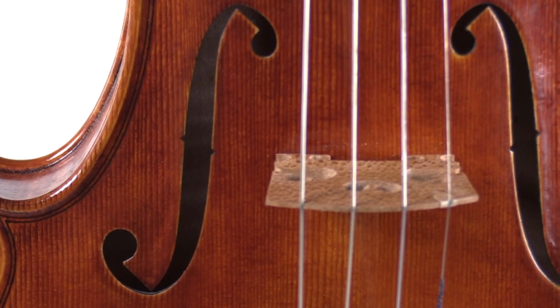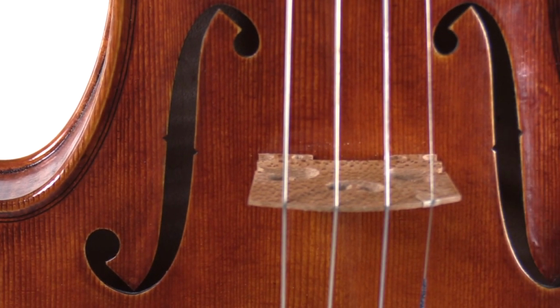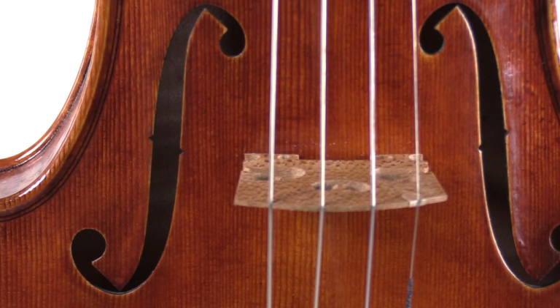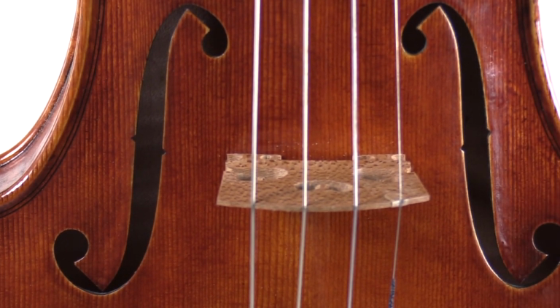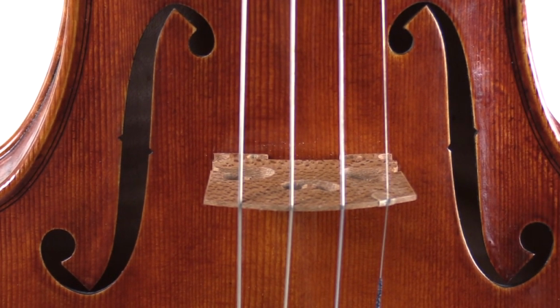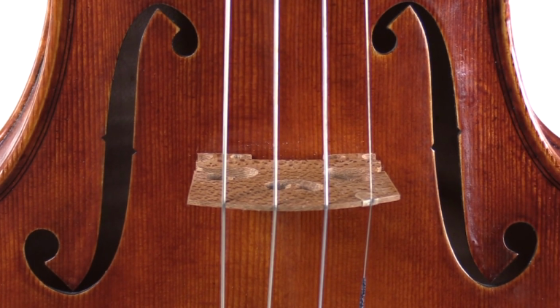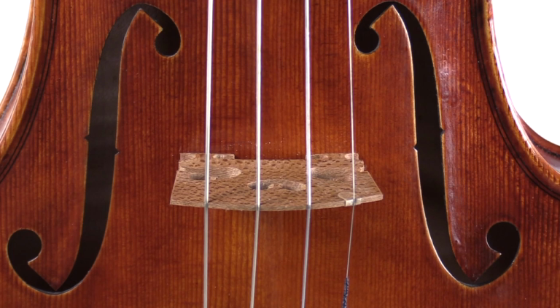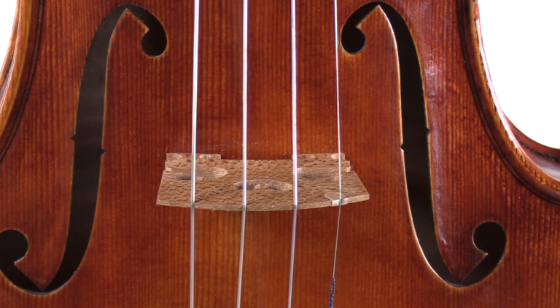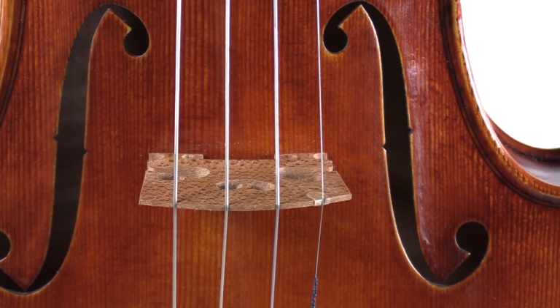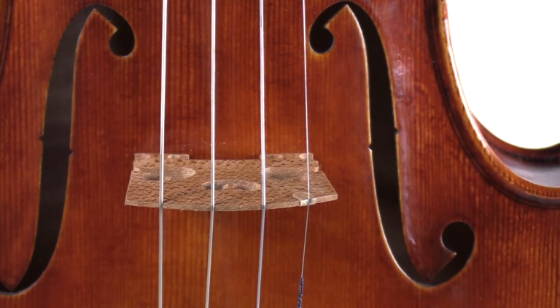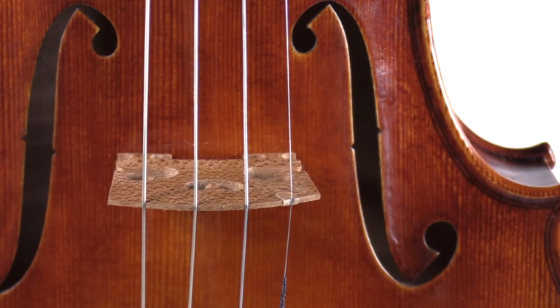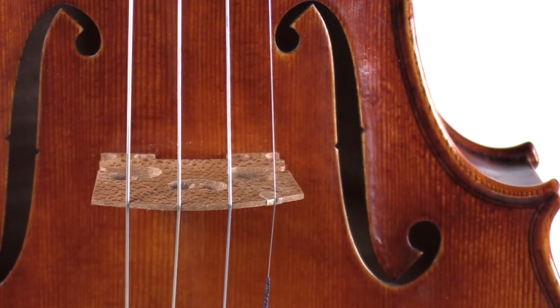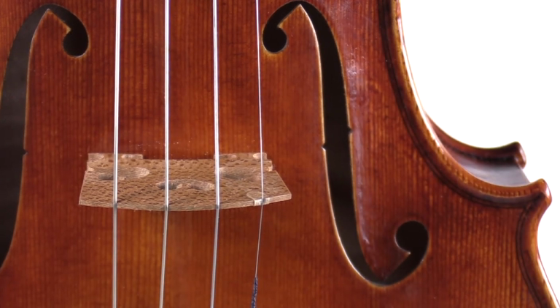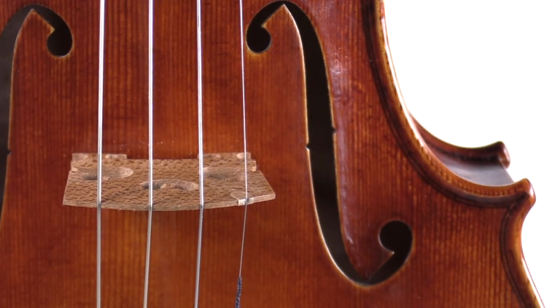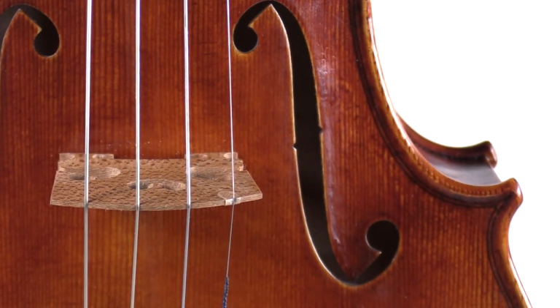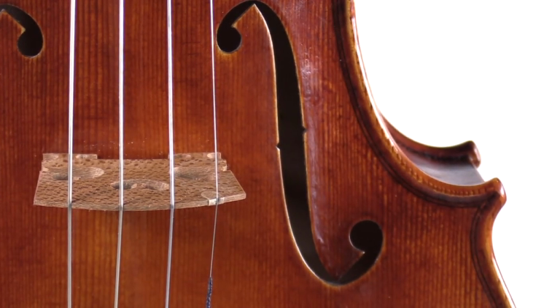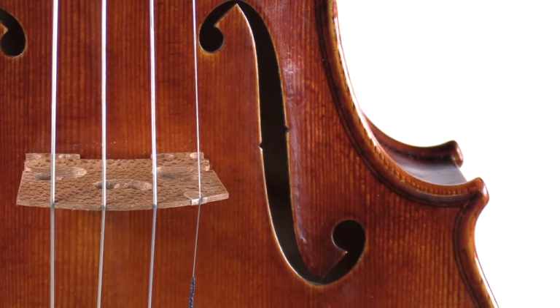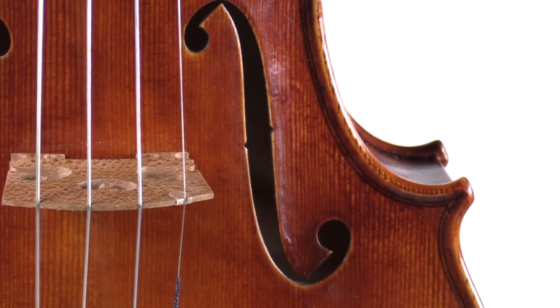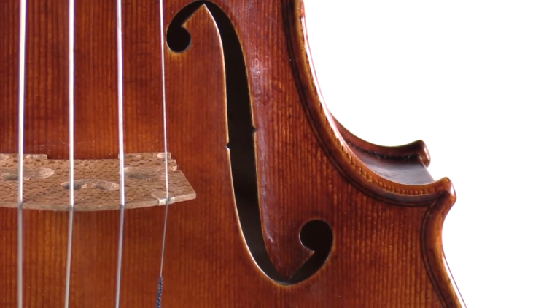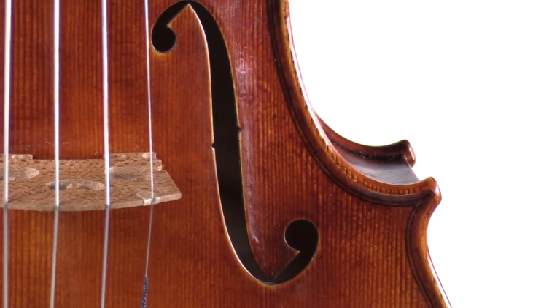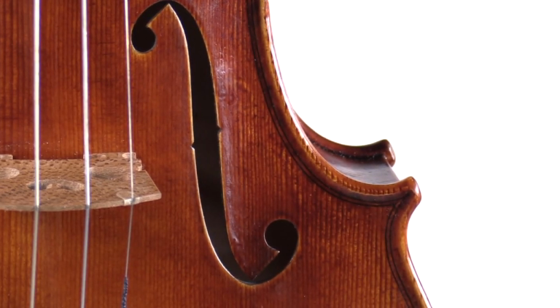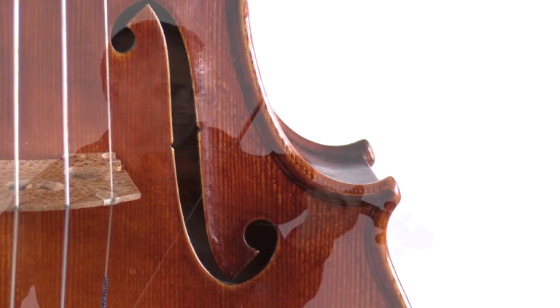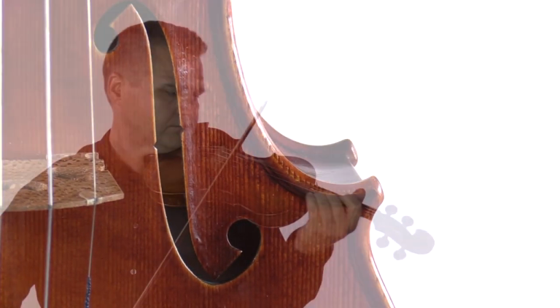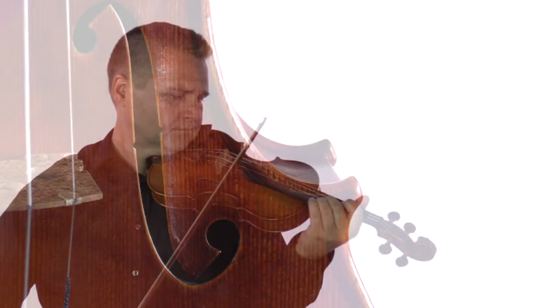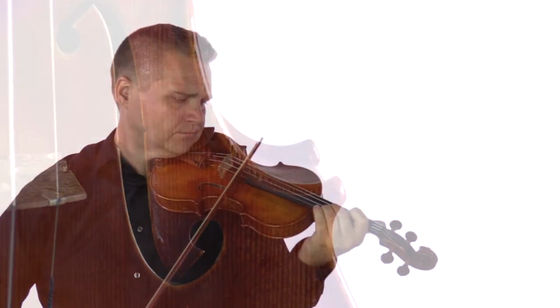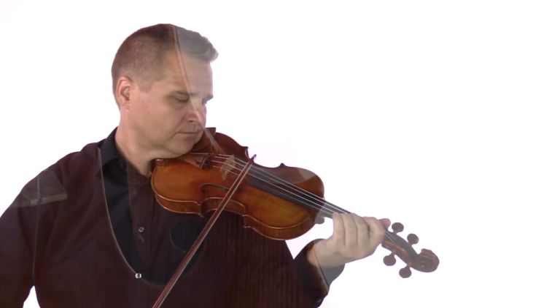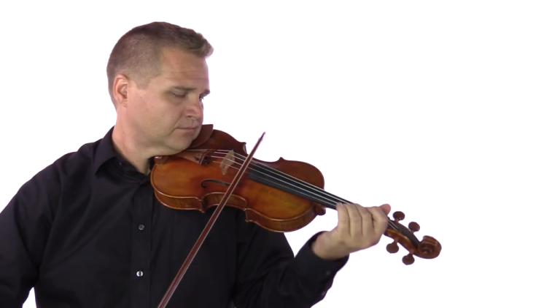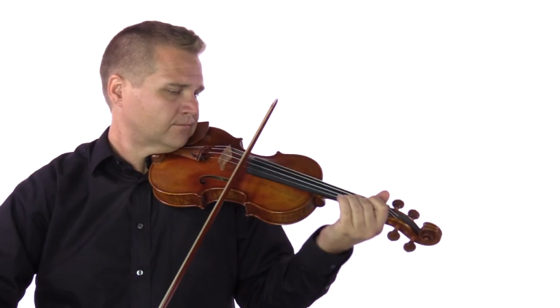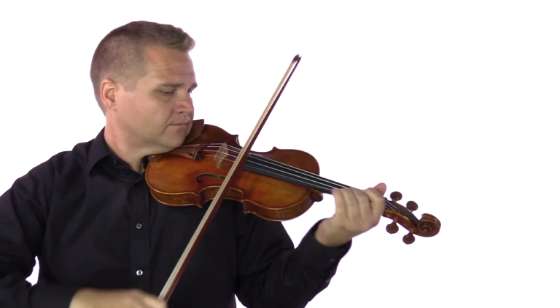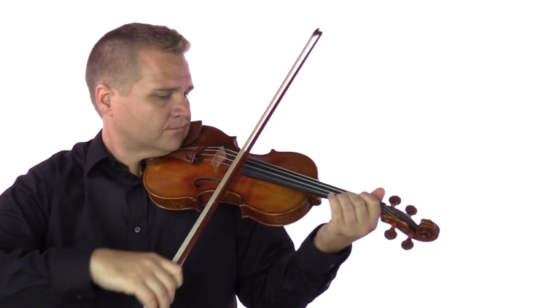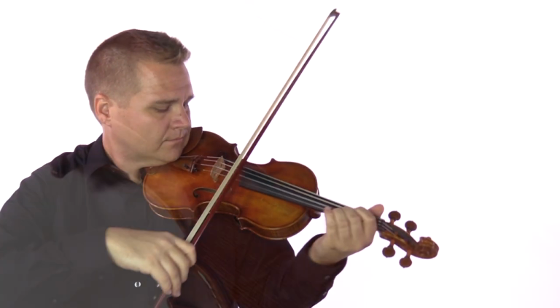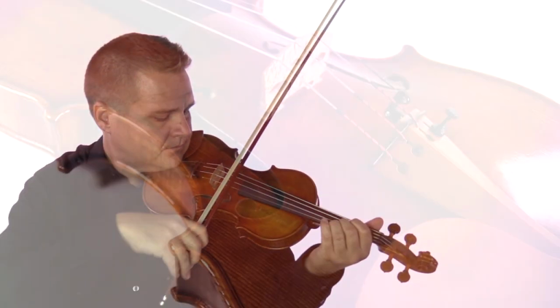The violin has a compellingly smooth and dark sound, quick response, and a buttery feel.